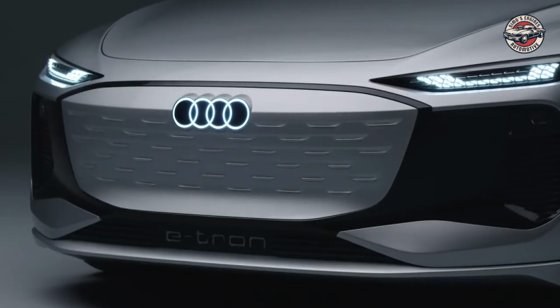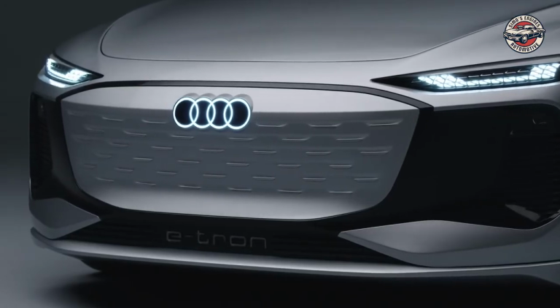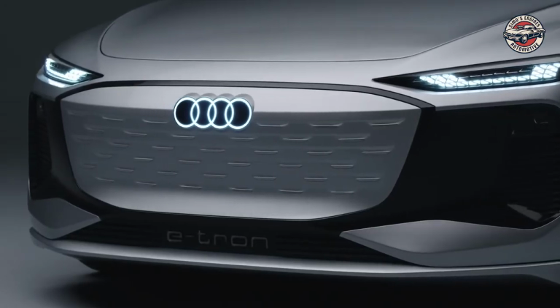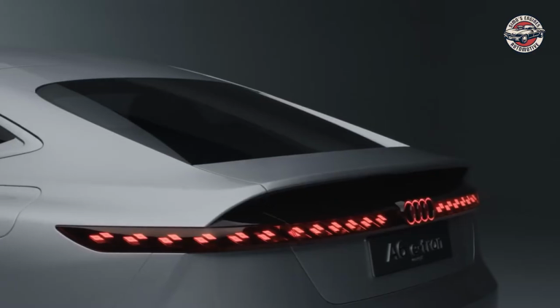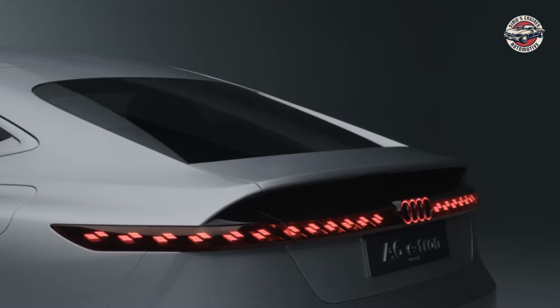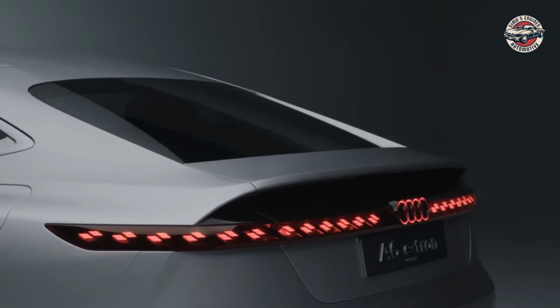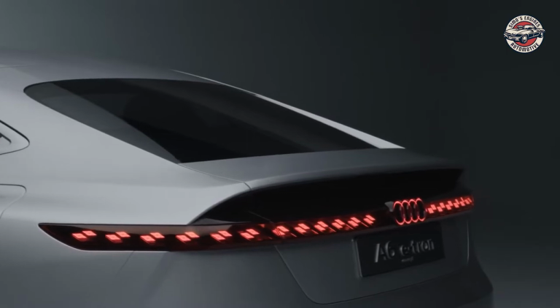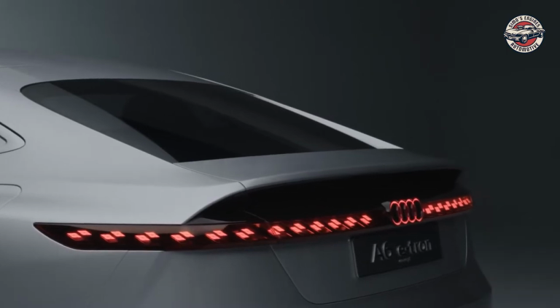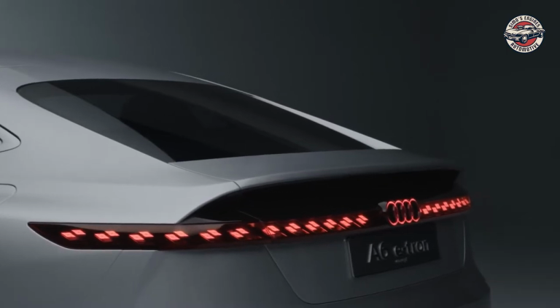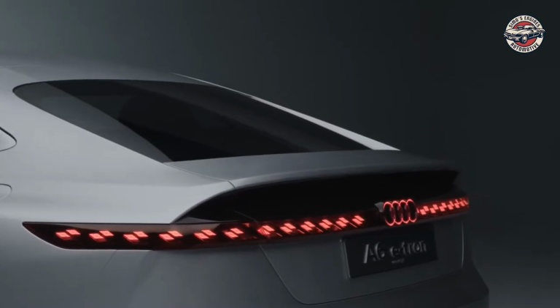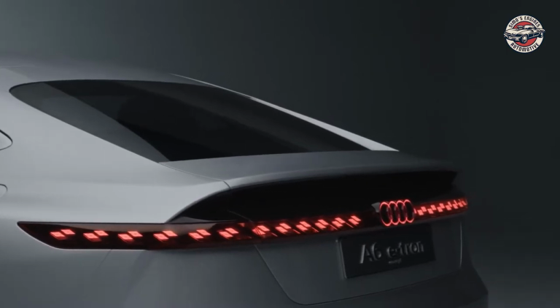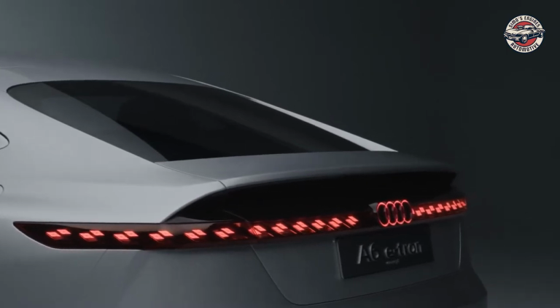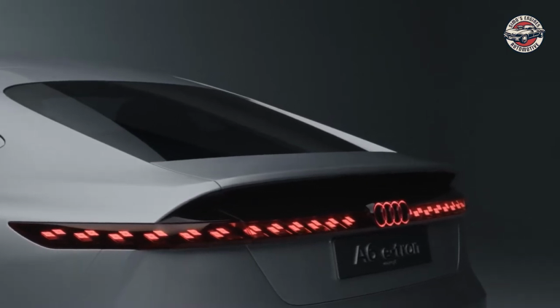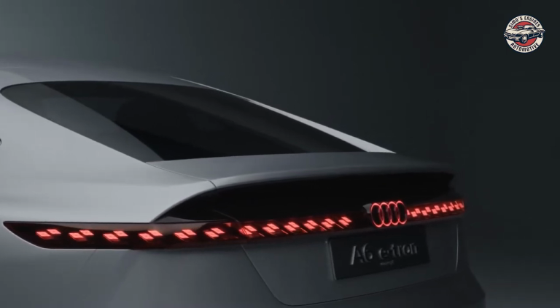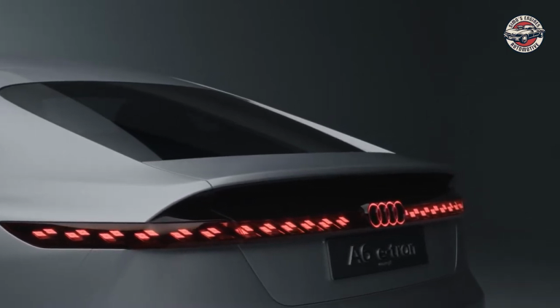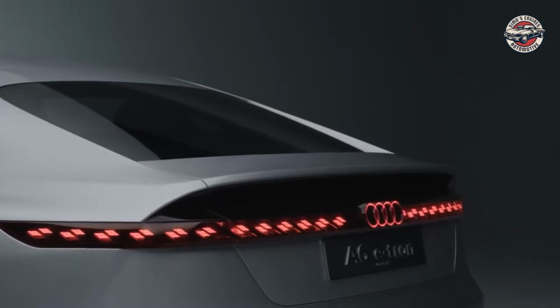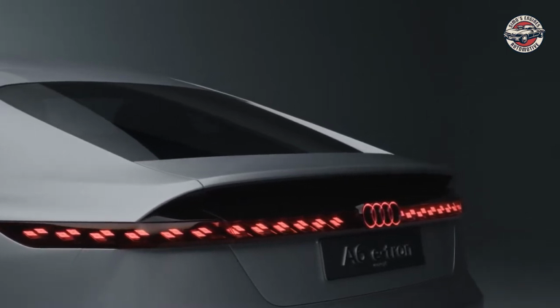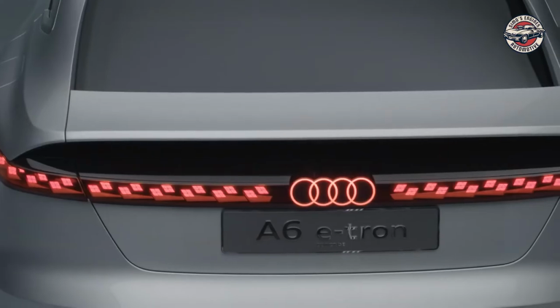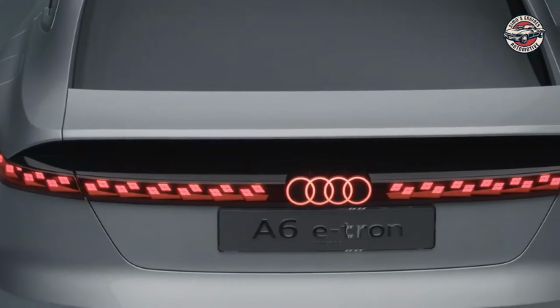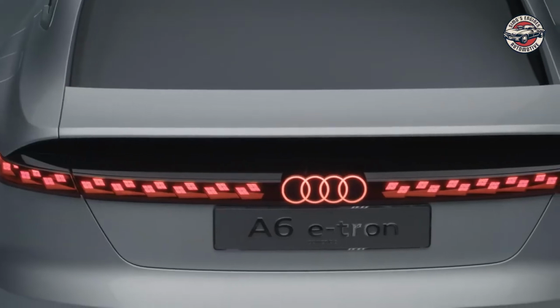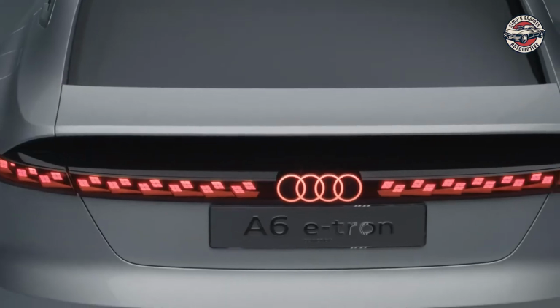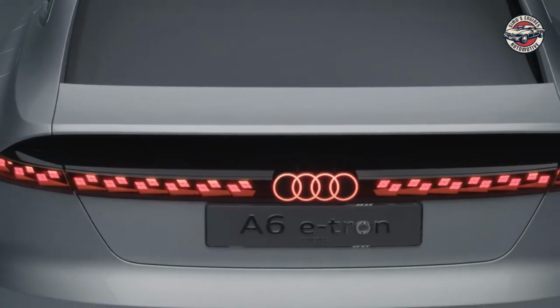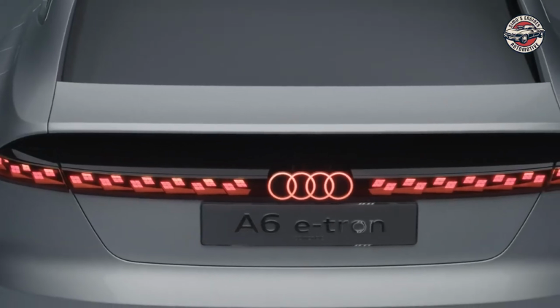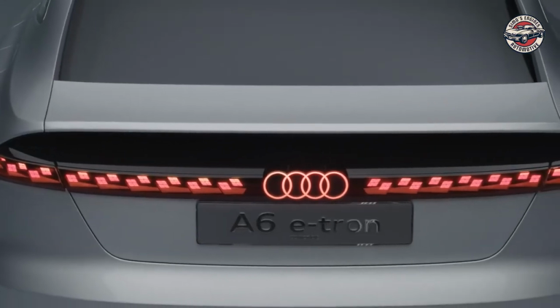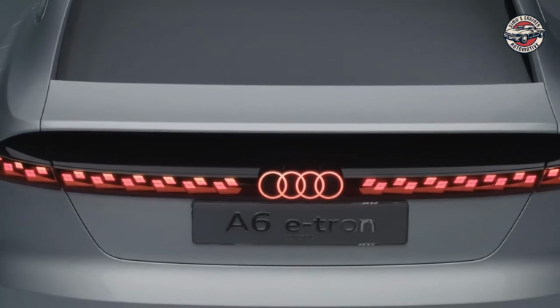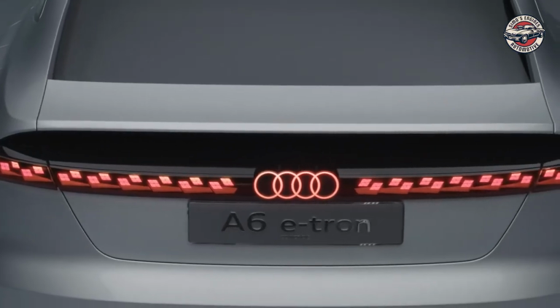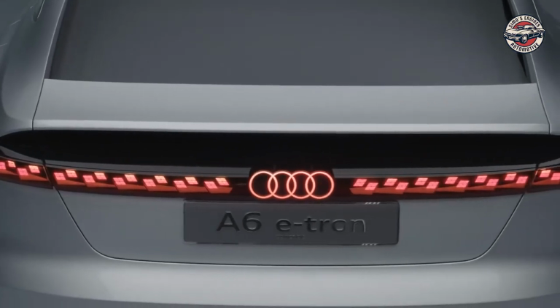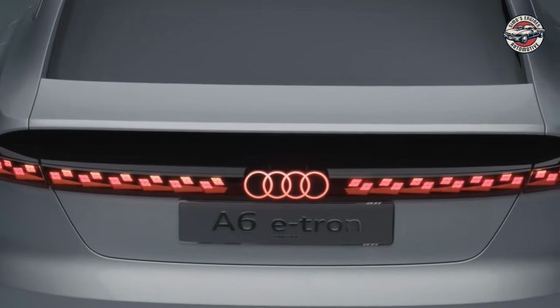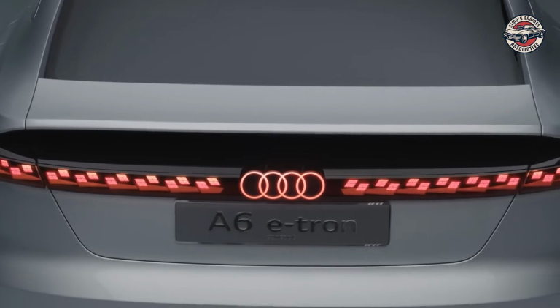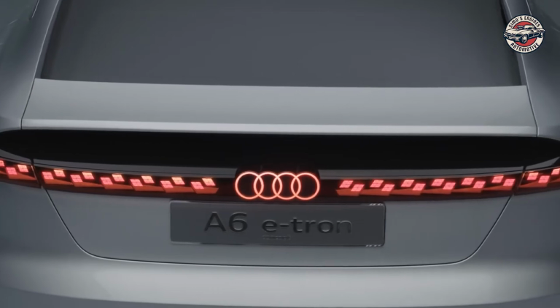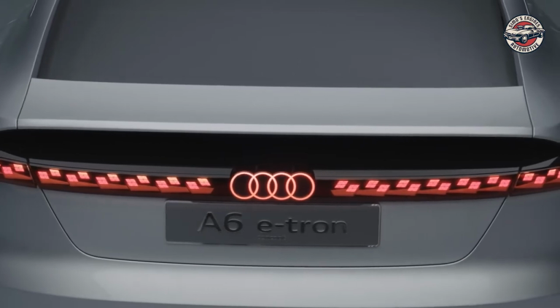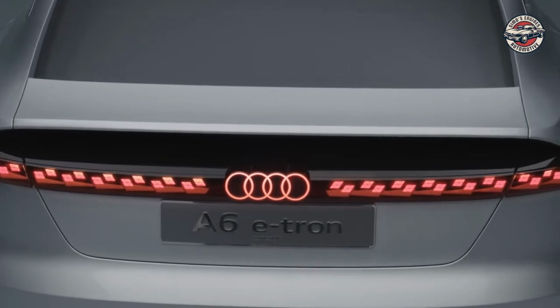Whether you are looking for a stylish and luxurious car or a cutting-edge and technologically advanced one, the all-new Audi A6 e-tron is the perfect choice.